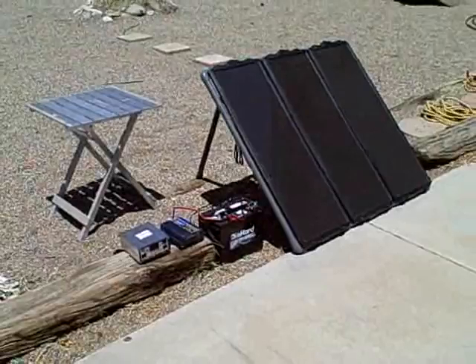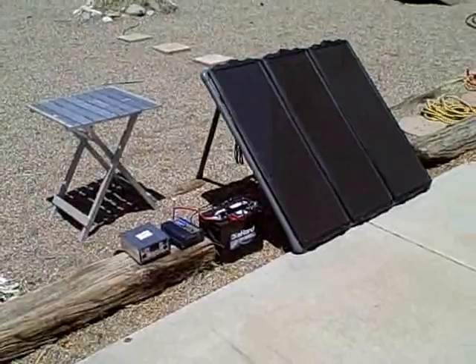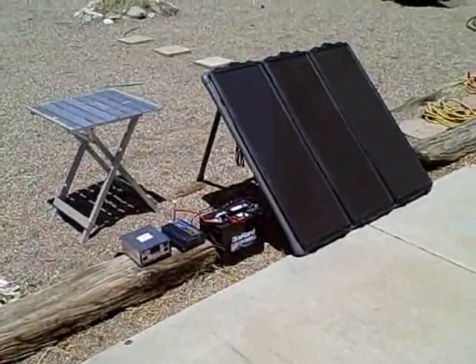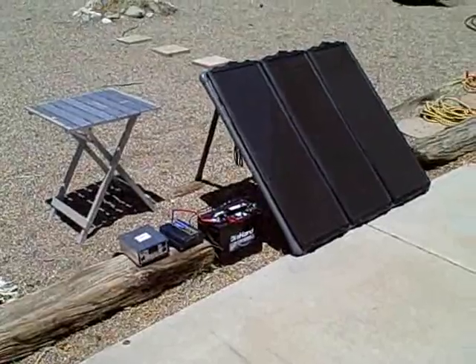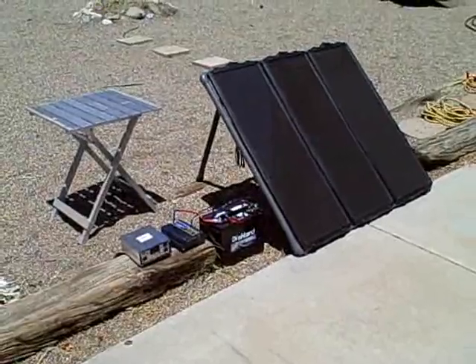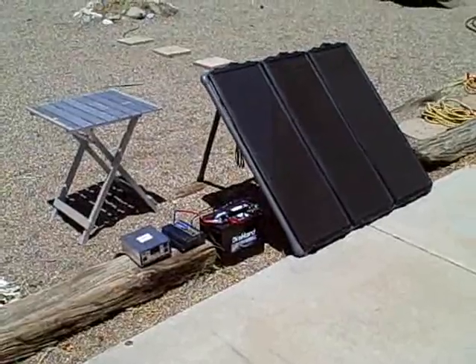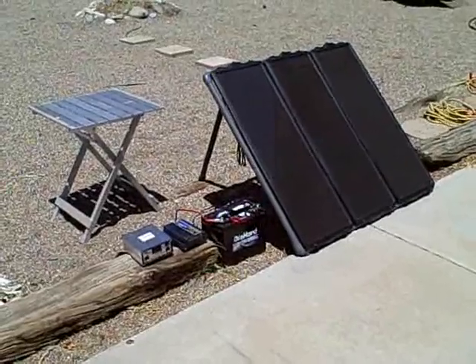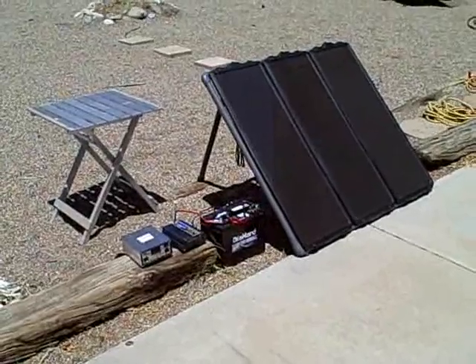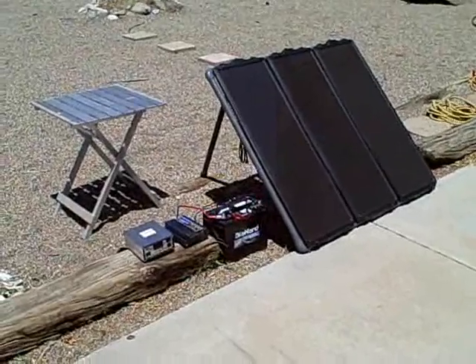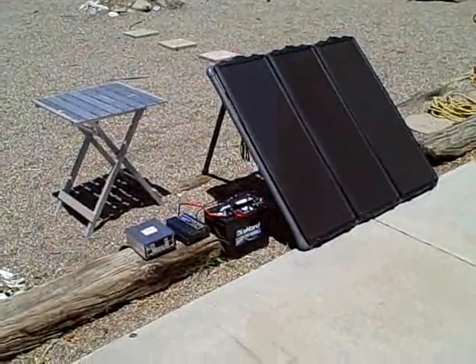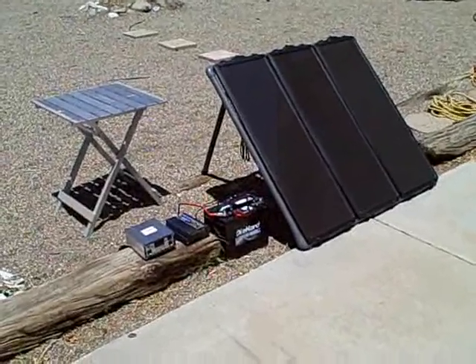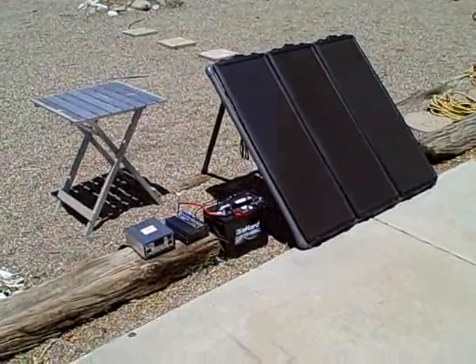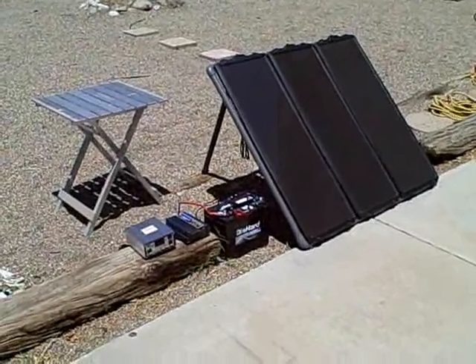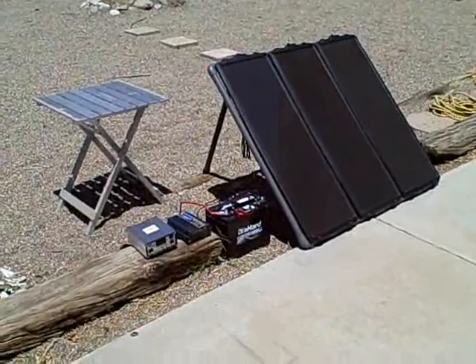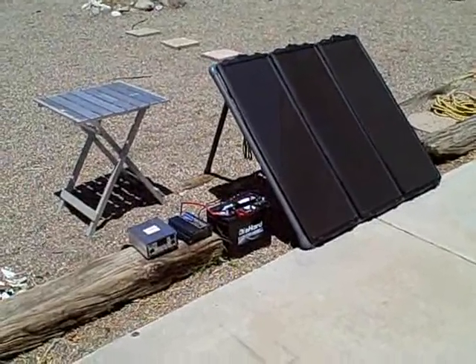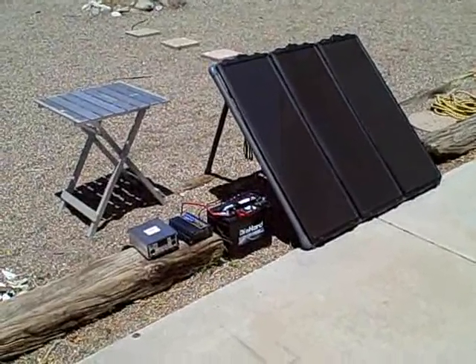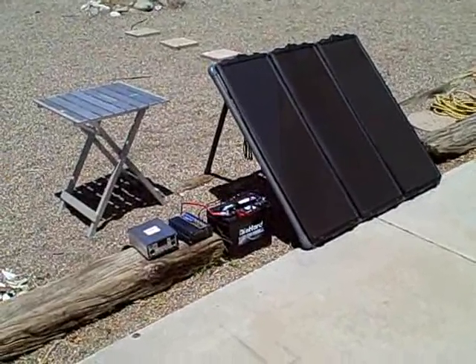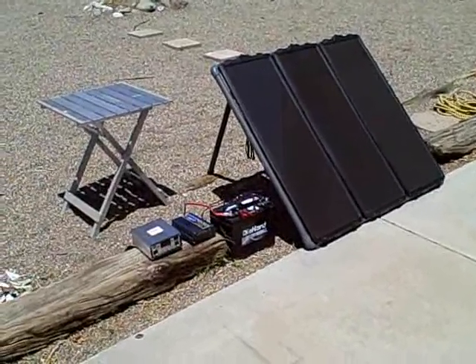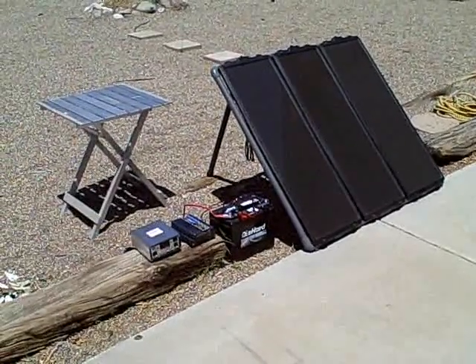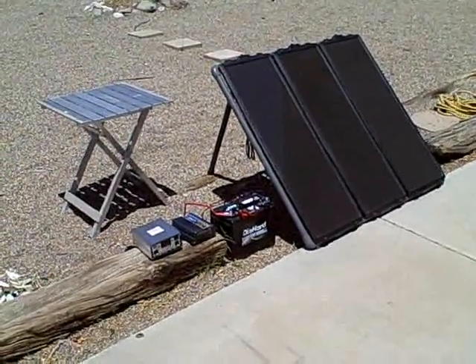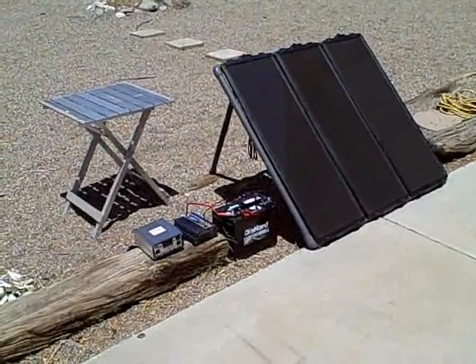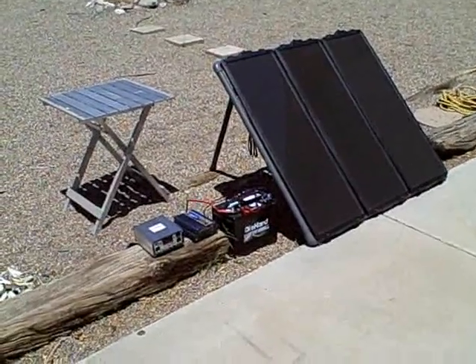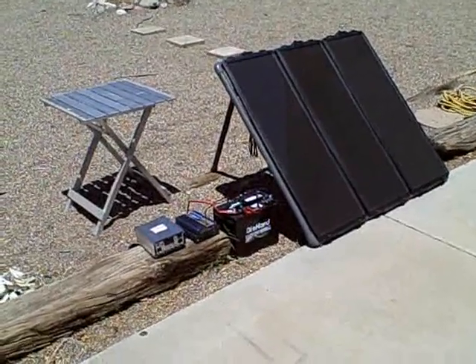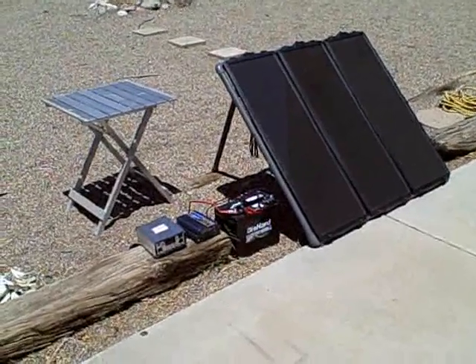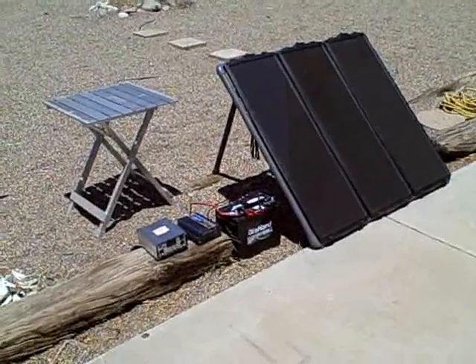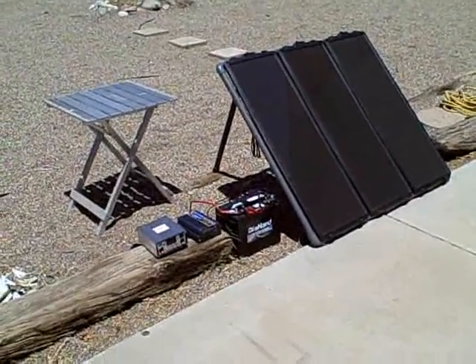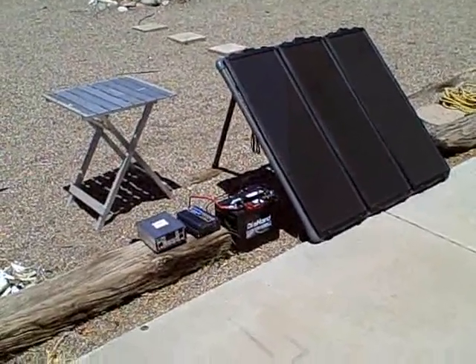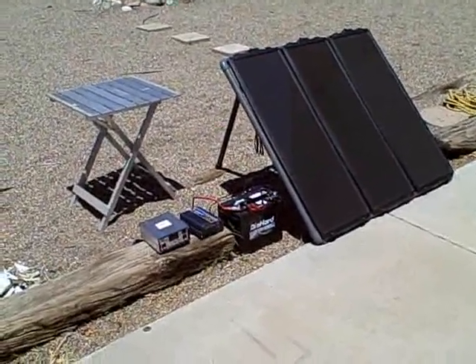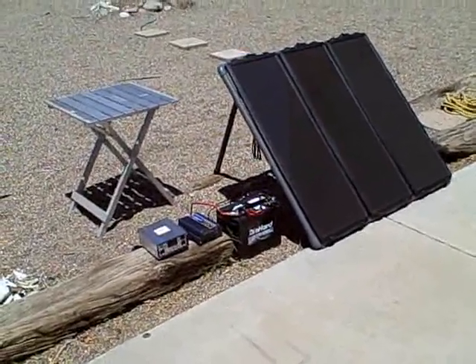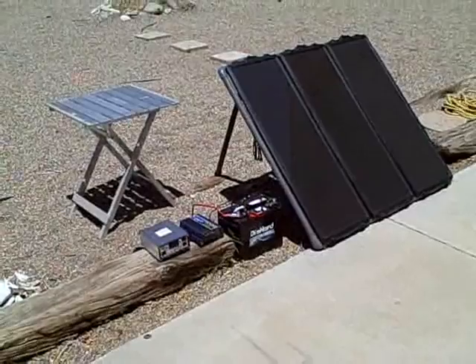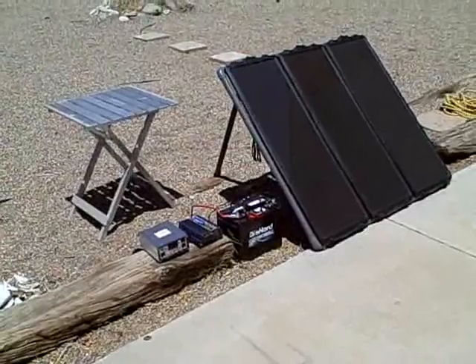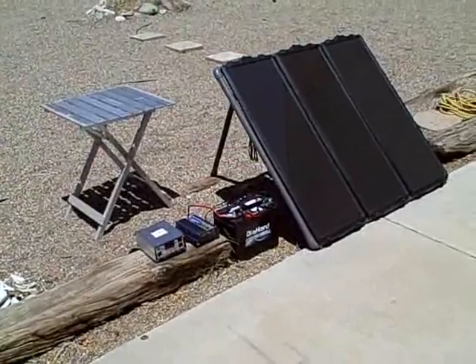There's the system all set up. I got a die-hard deep cycle battery, a 400-watt inverter, and a charge controller.